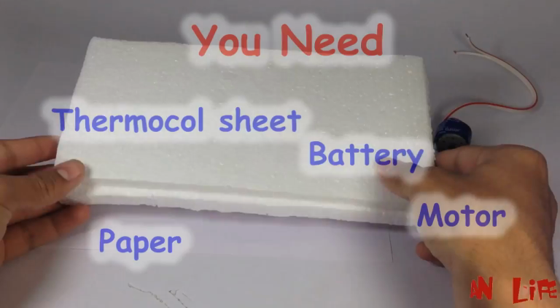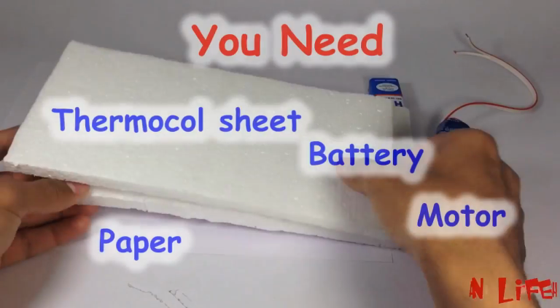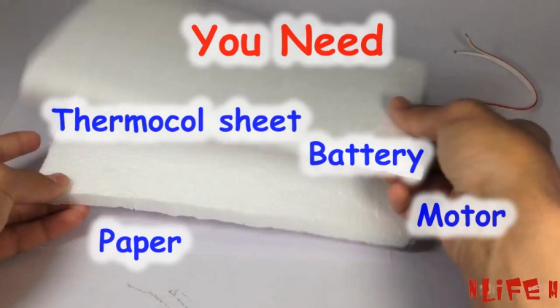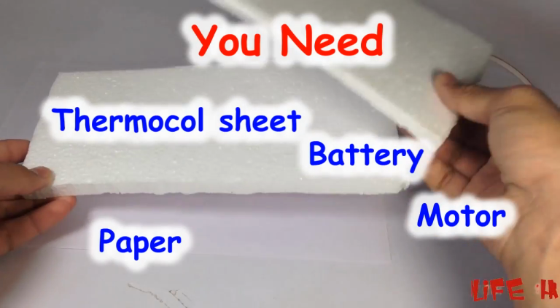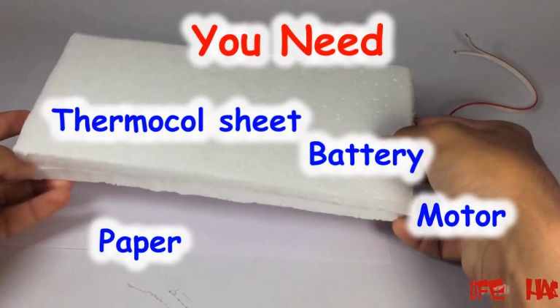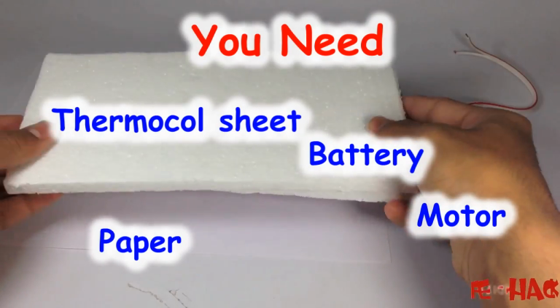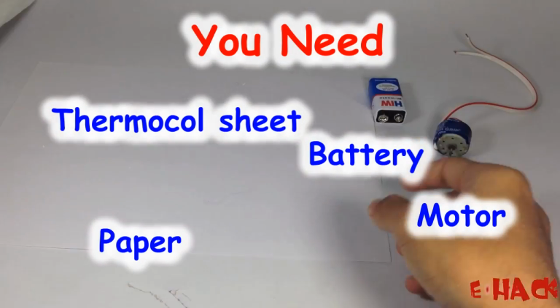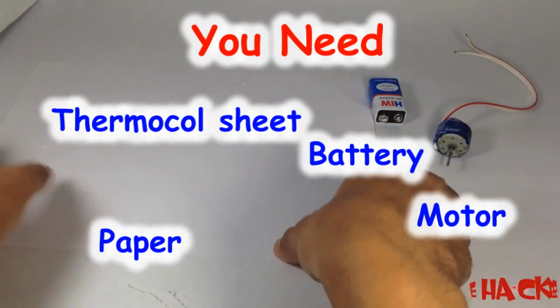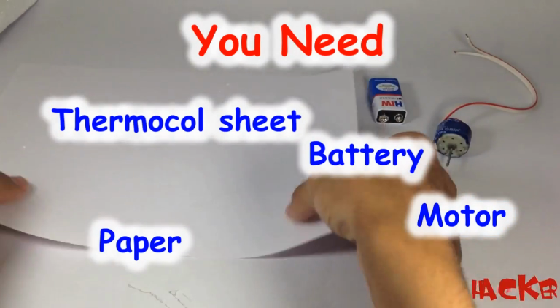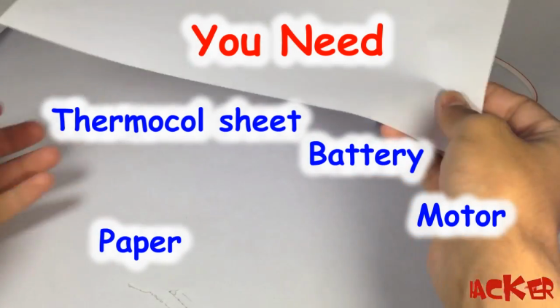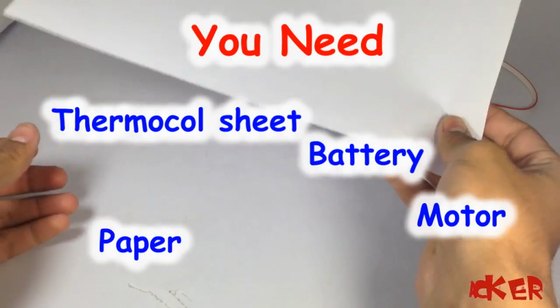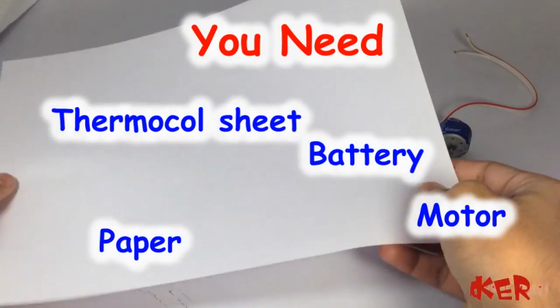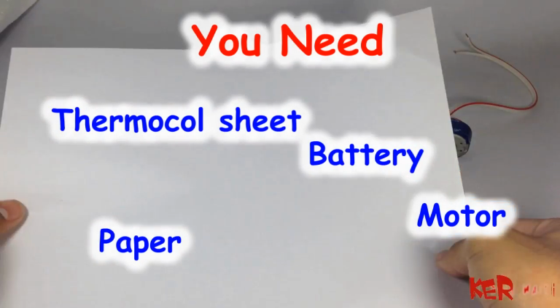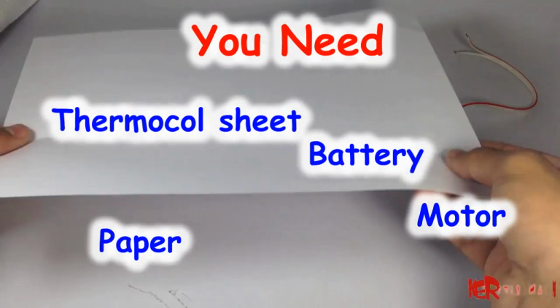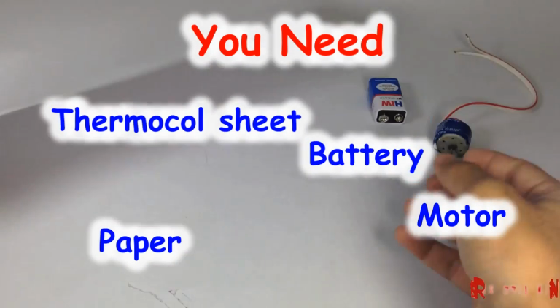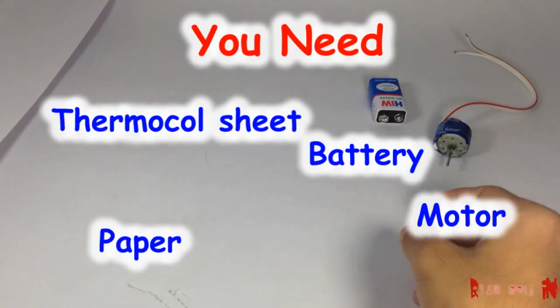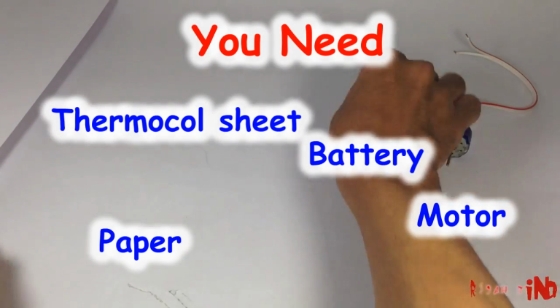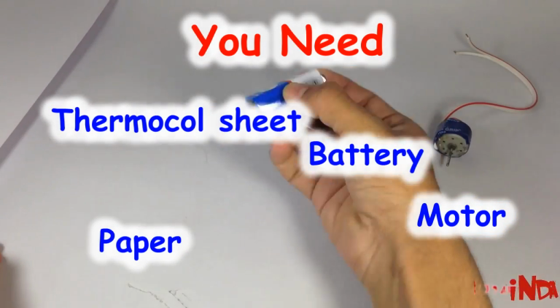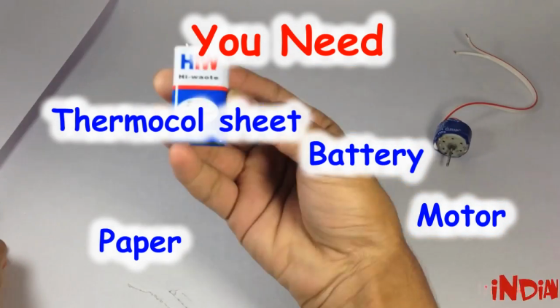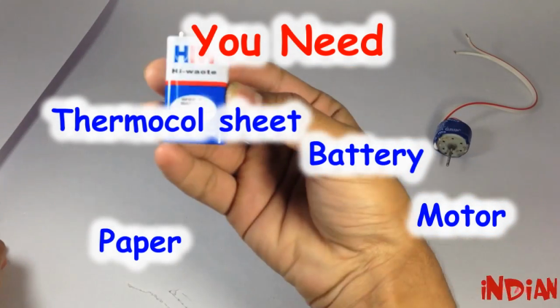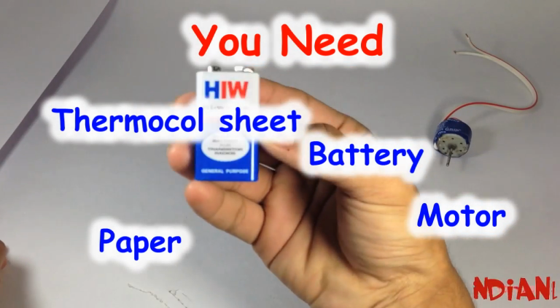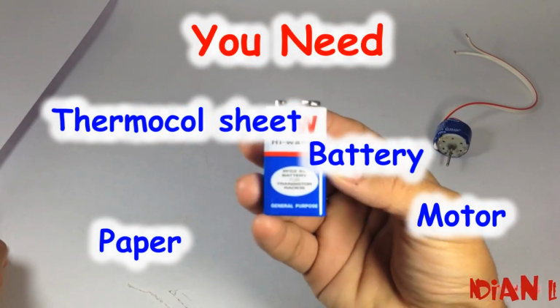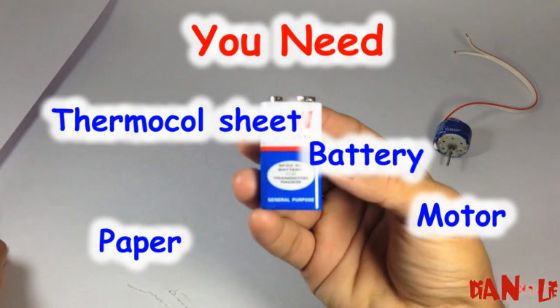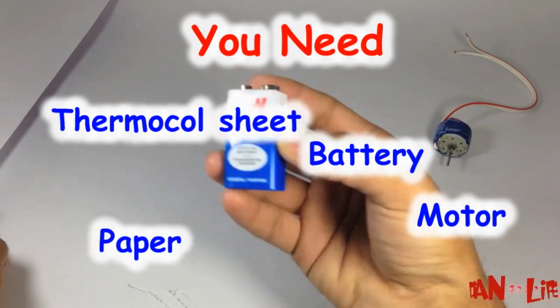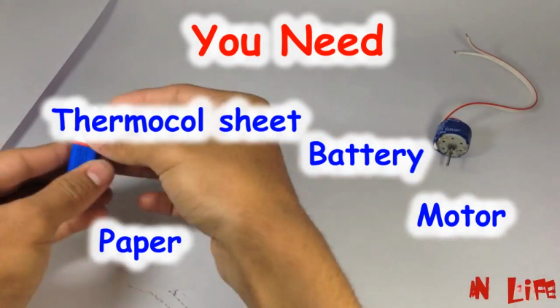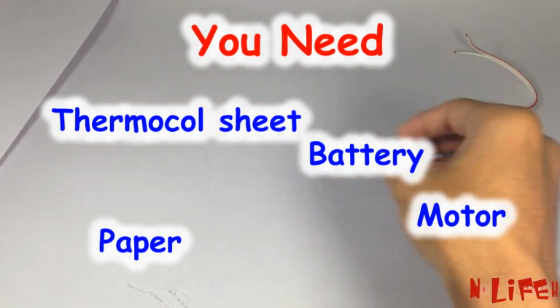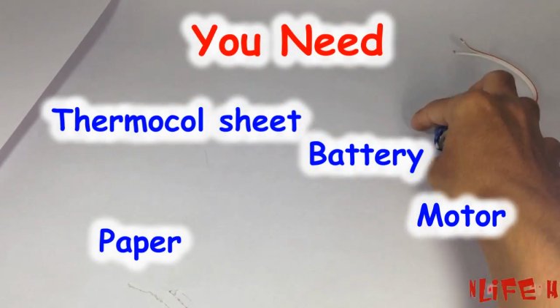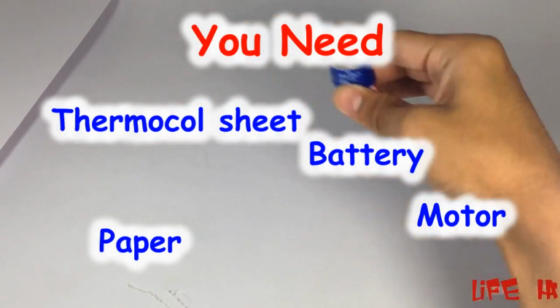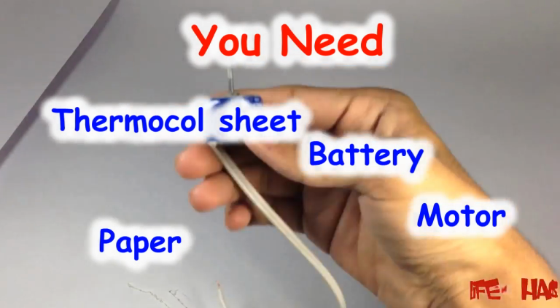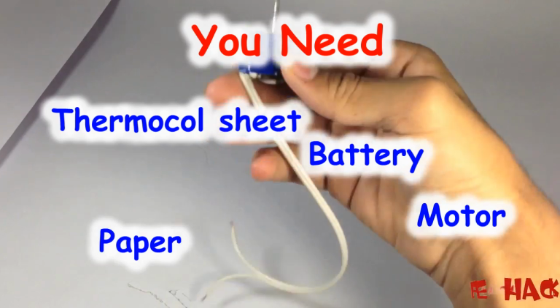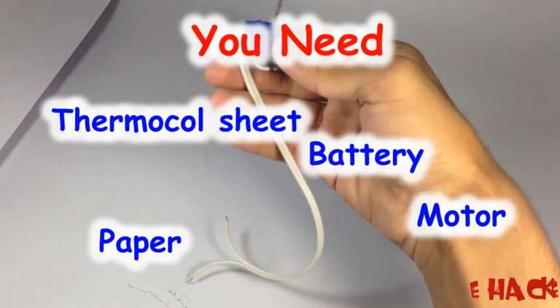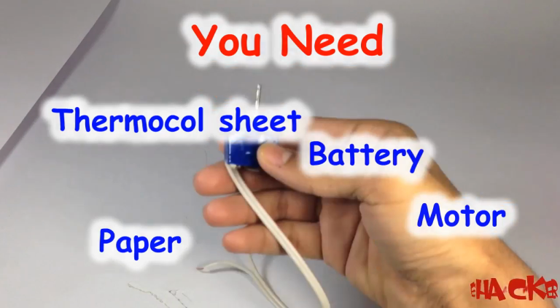To make this you need a thermocol sheet, paper, a 9 volt battery, and a DC motor.